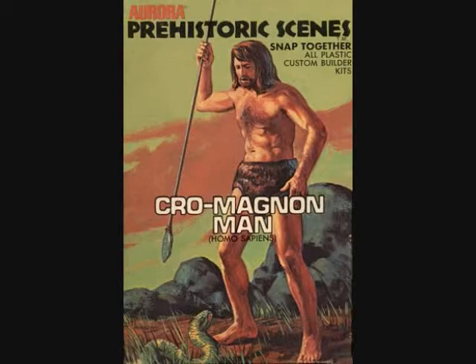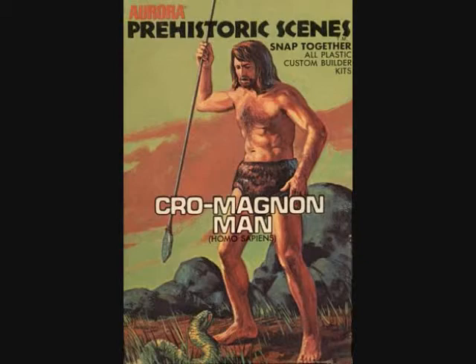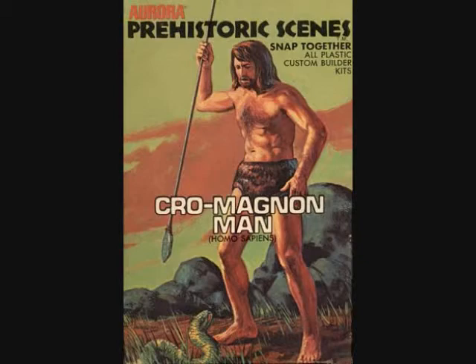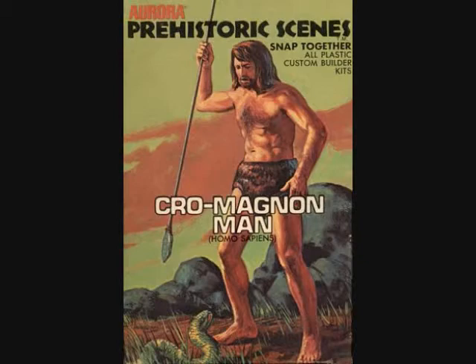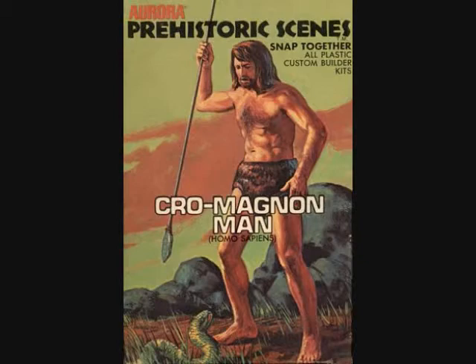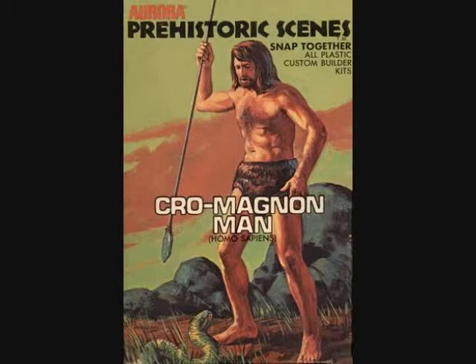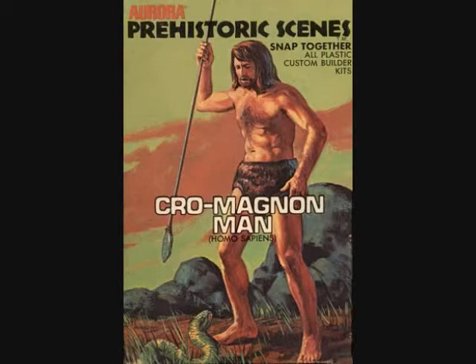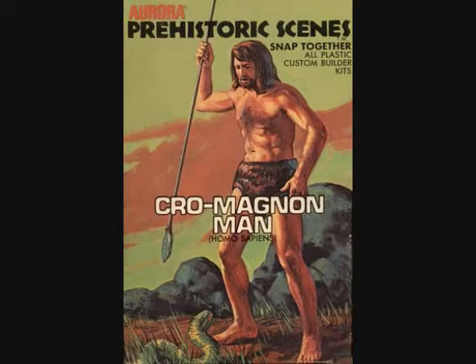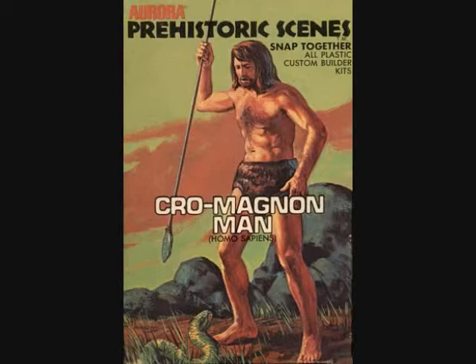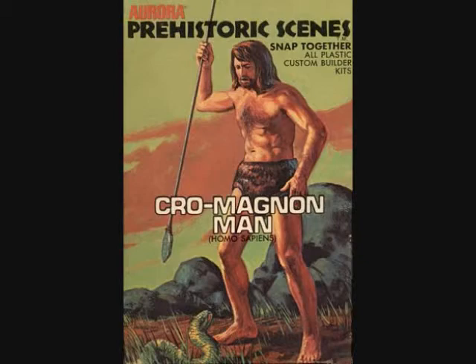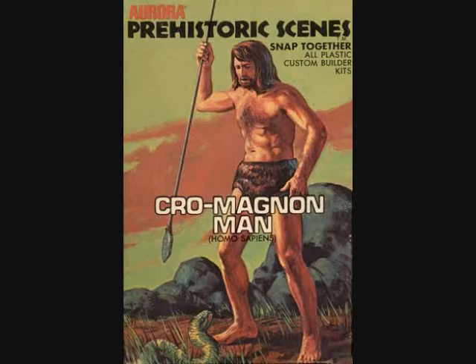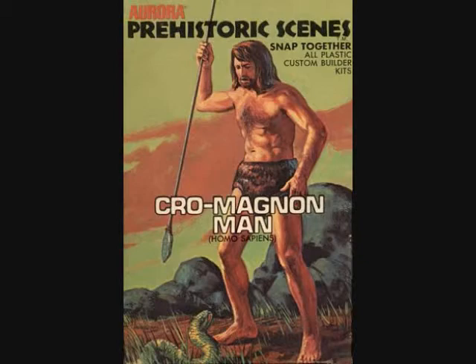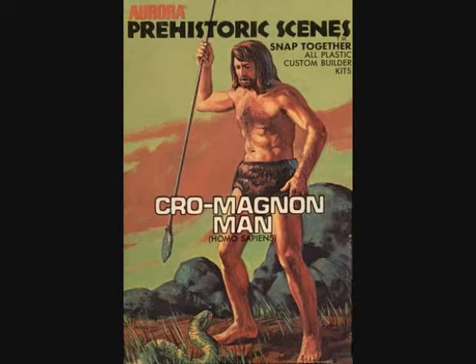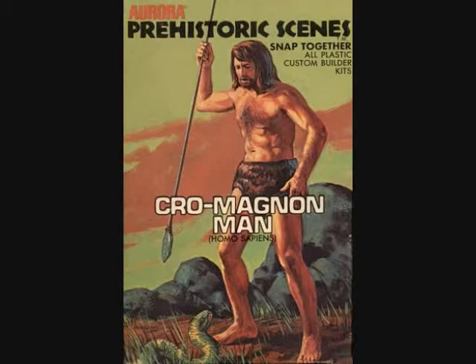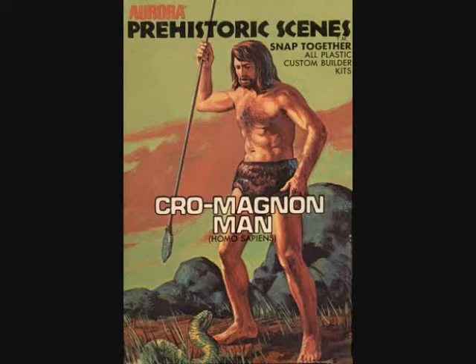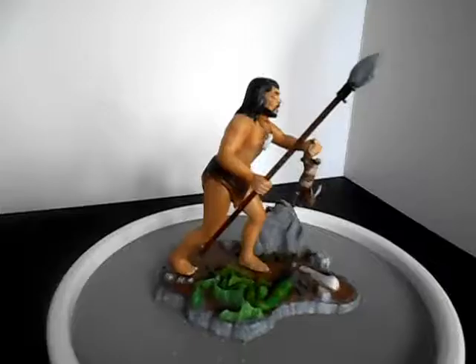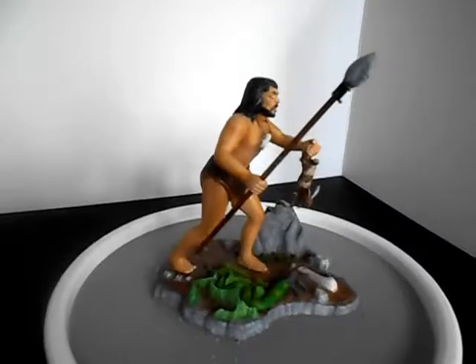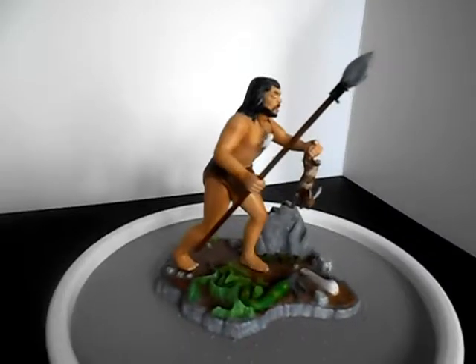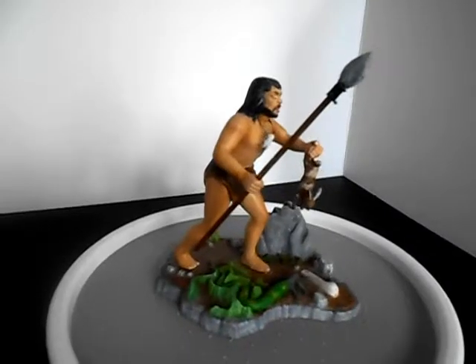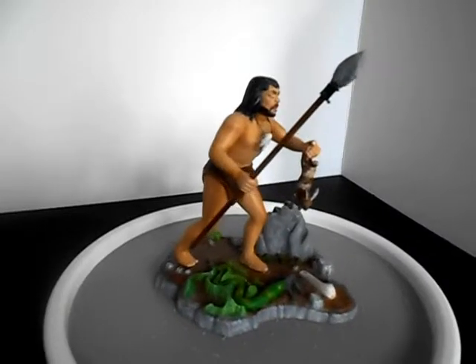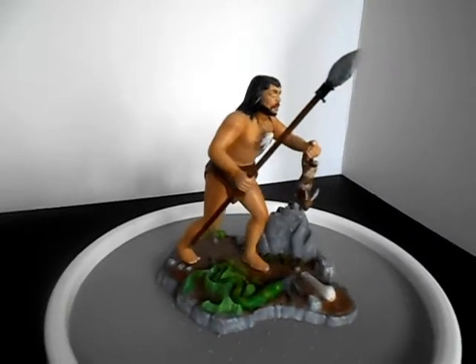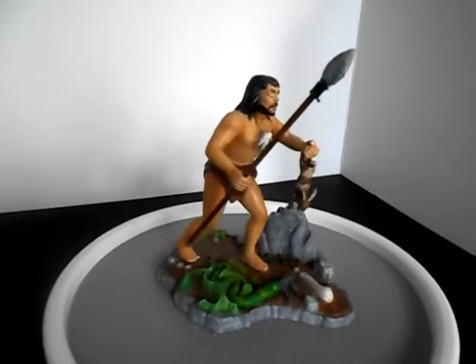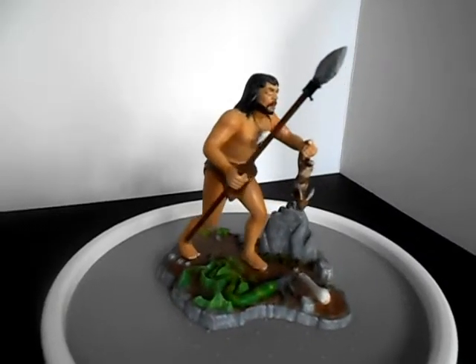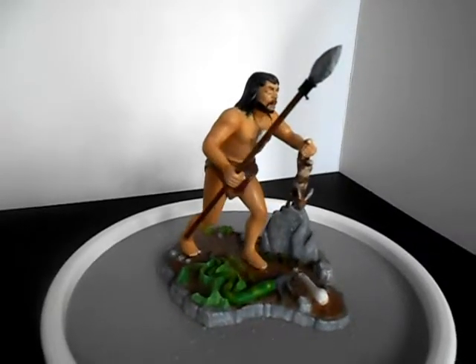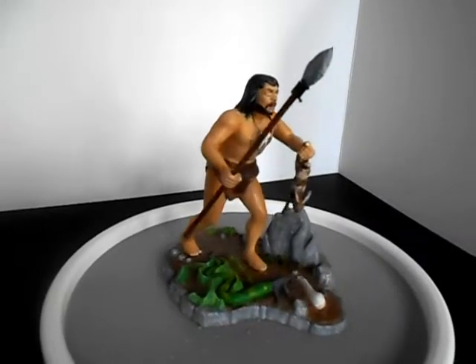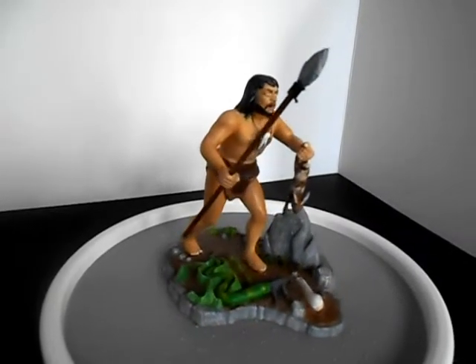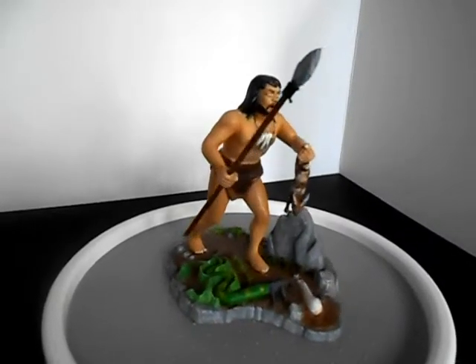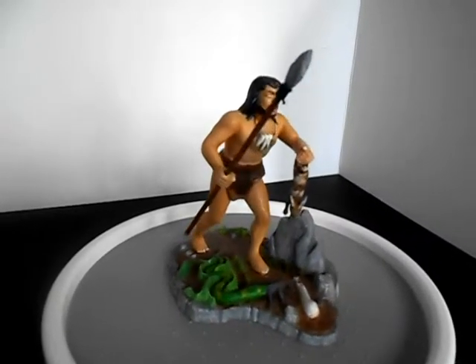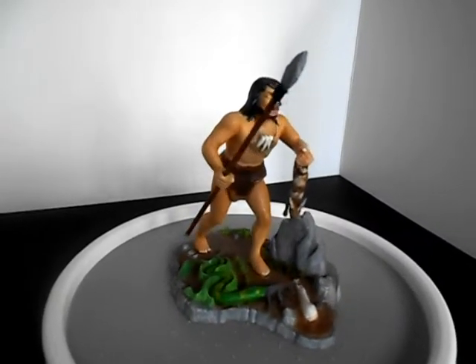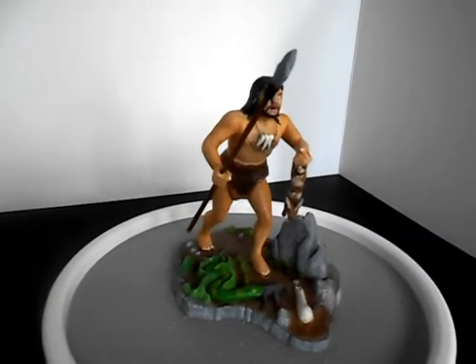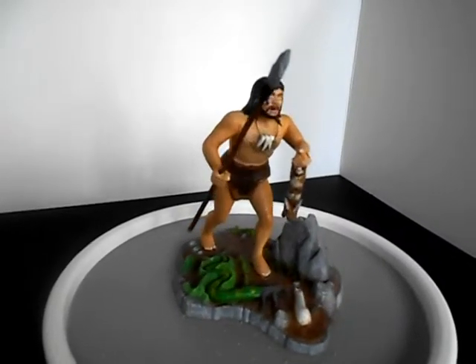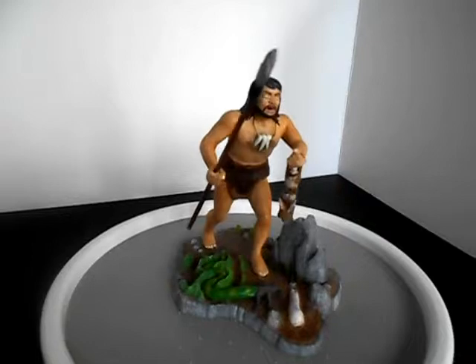First up is Cro-Magnon Man, modern hunter, bringing home his latest kill.